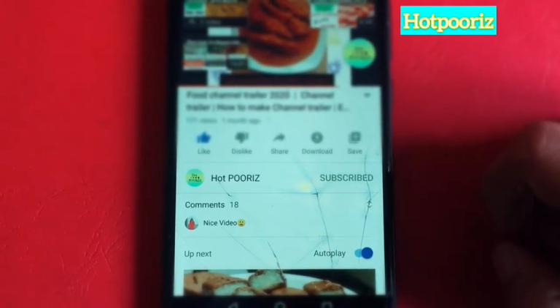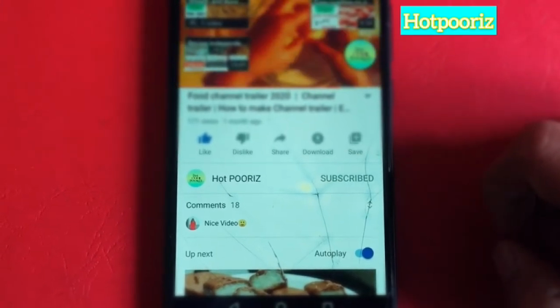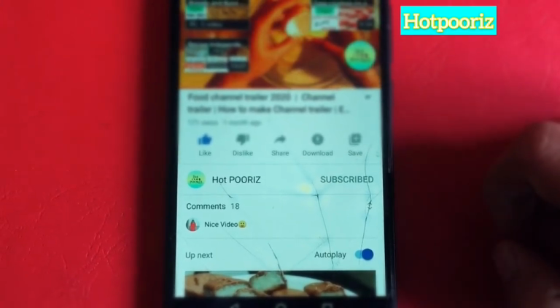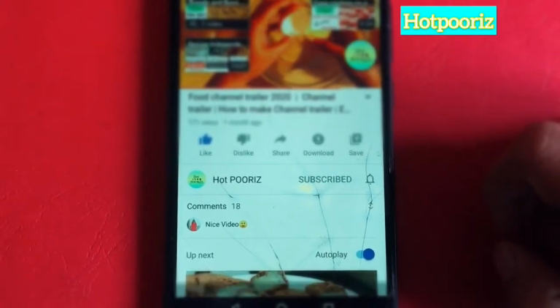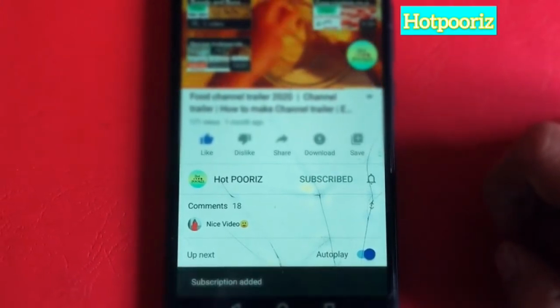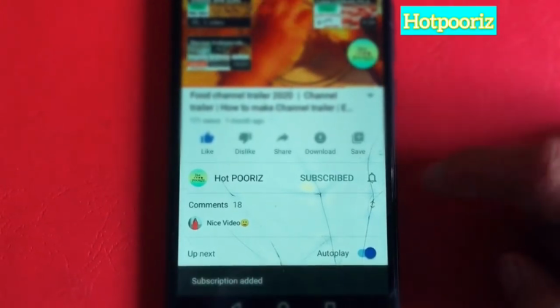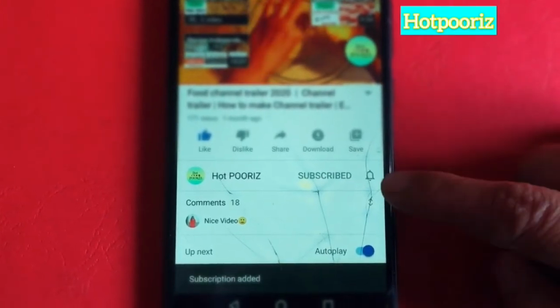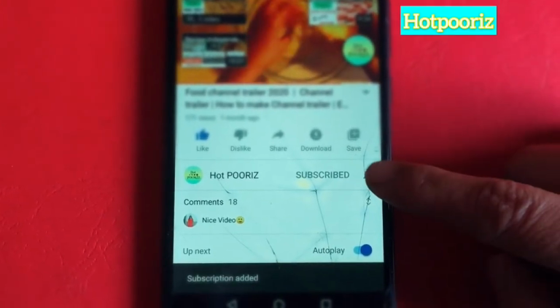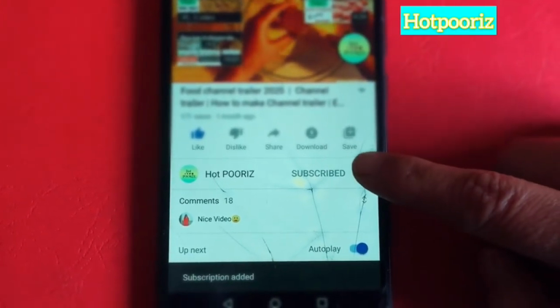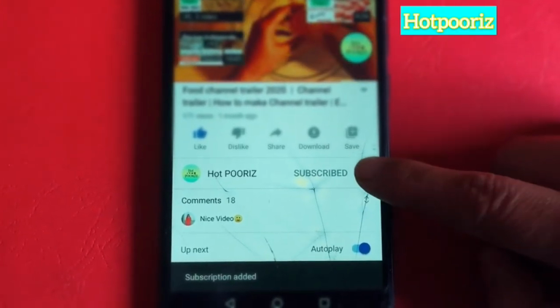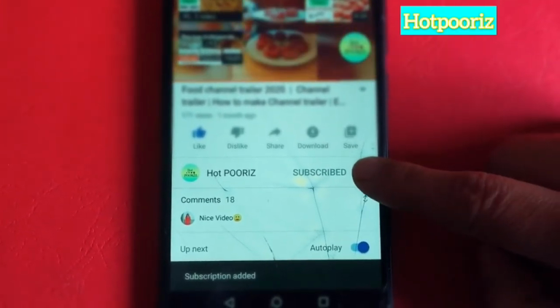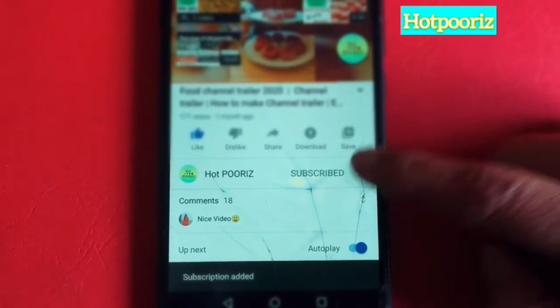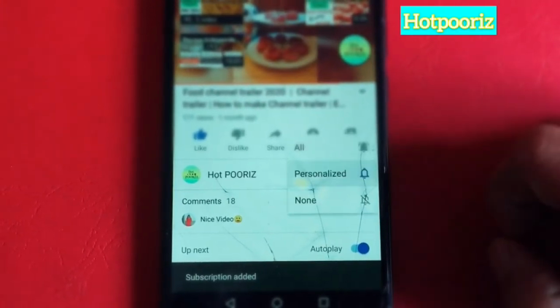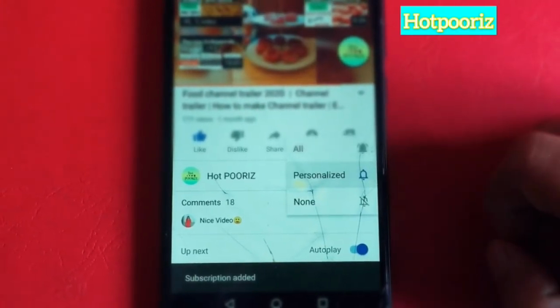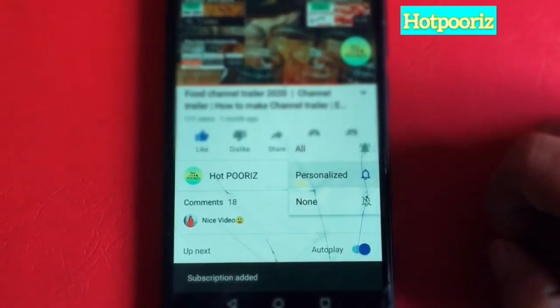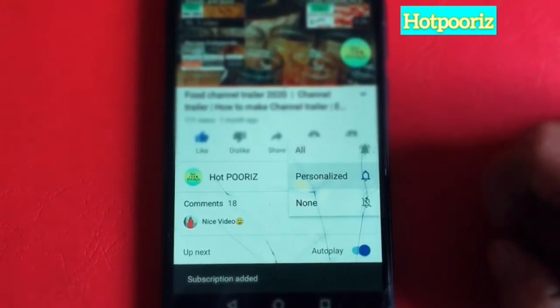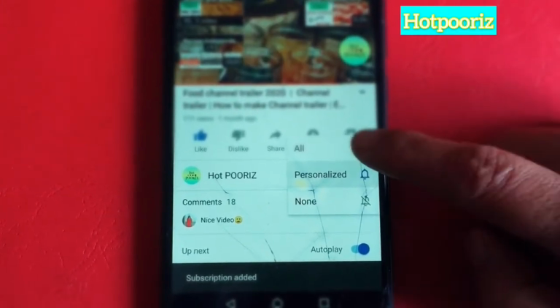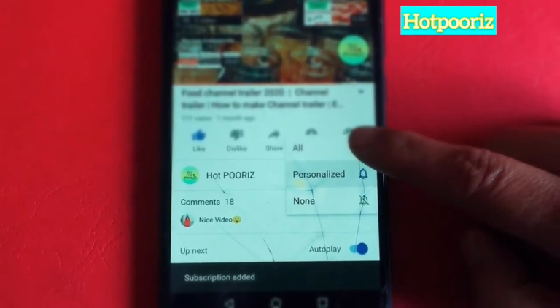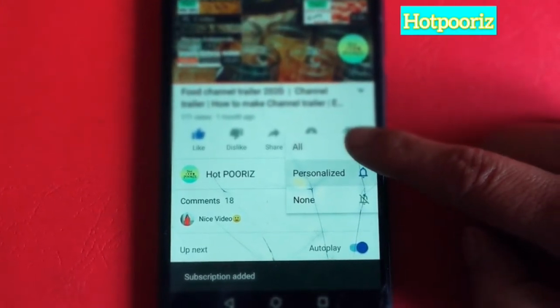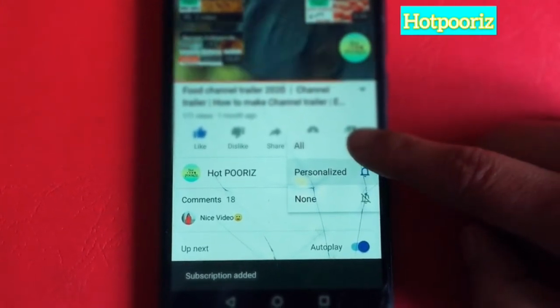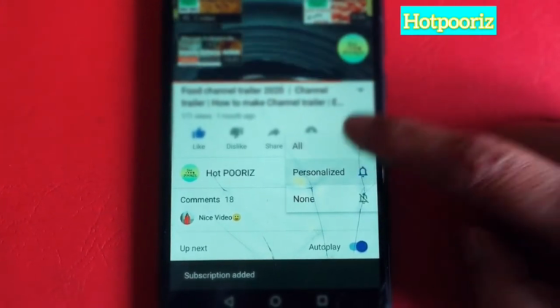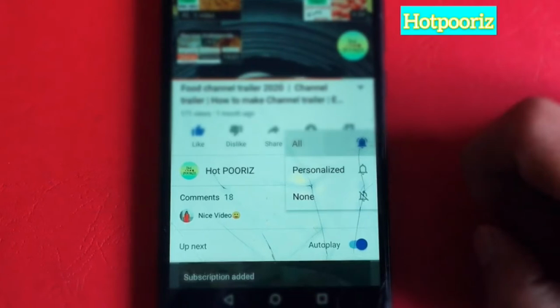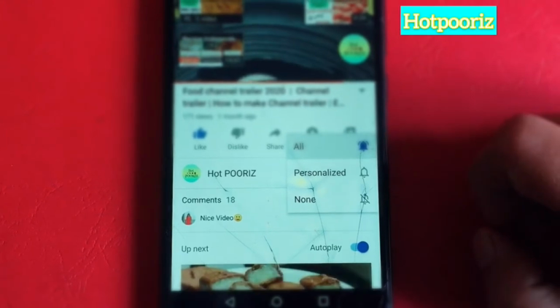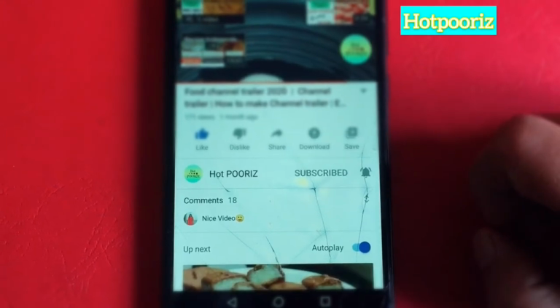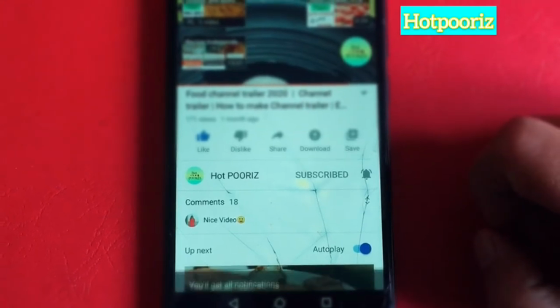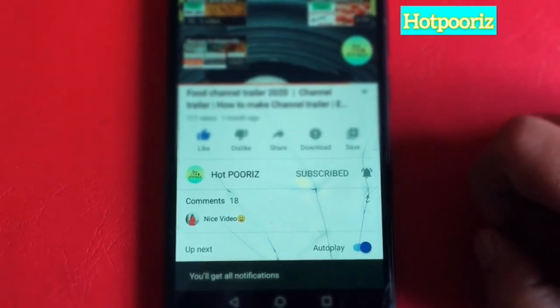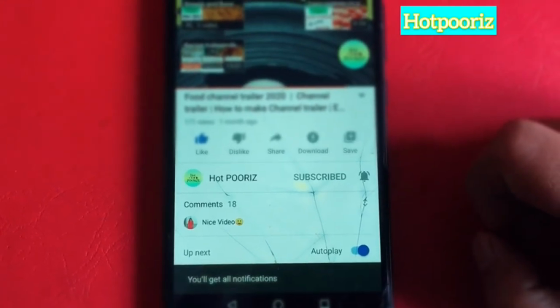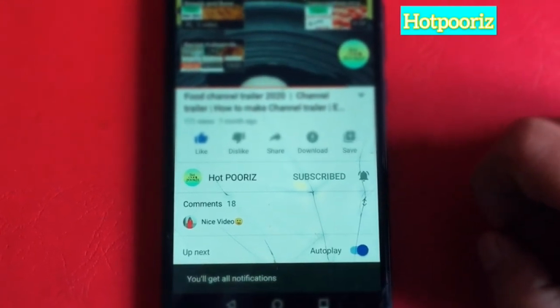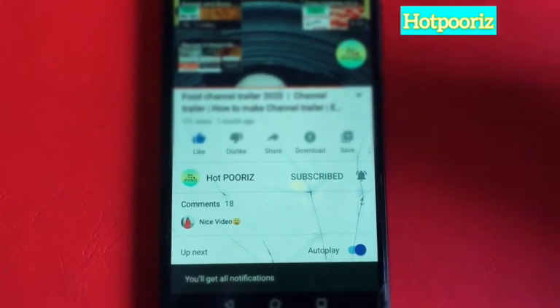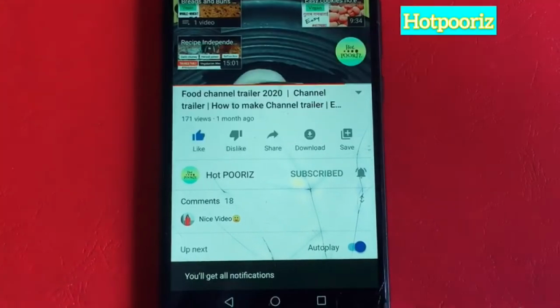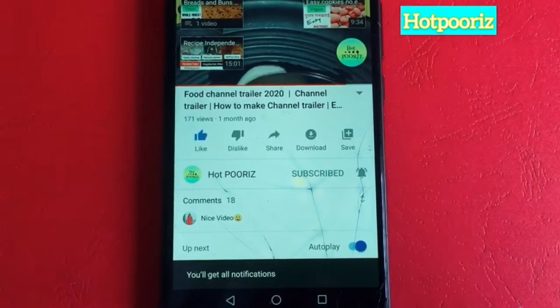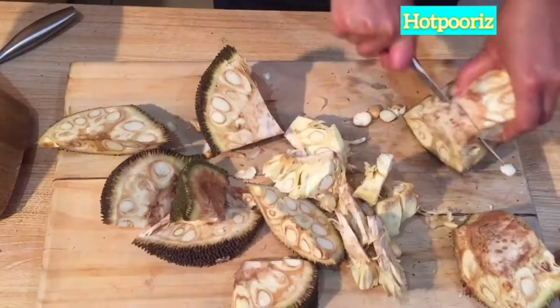If you are new here on my channel or are interested in cooking, please subscribe and press the bell icon.